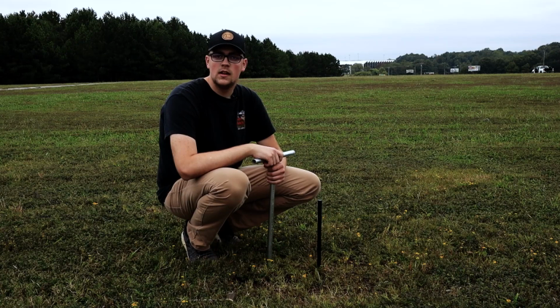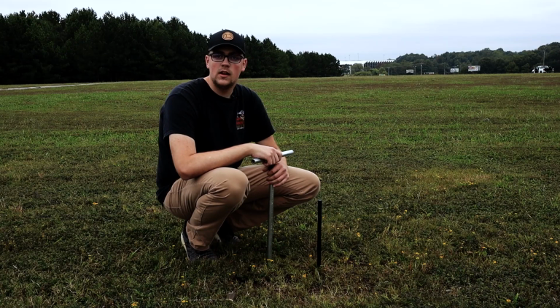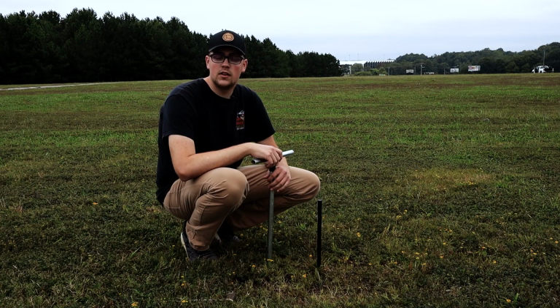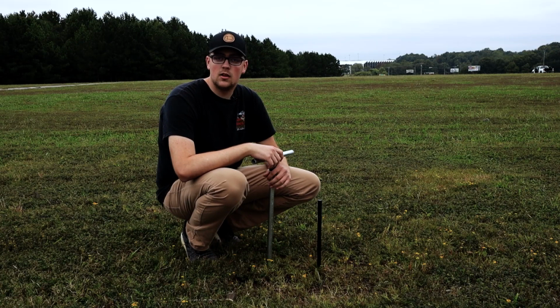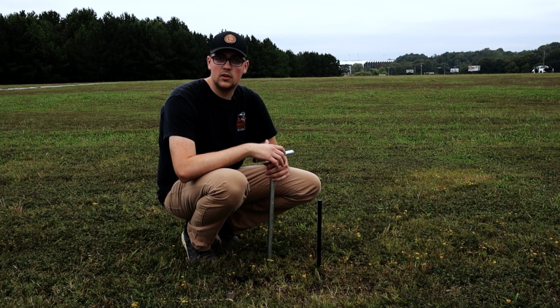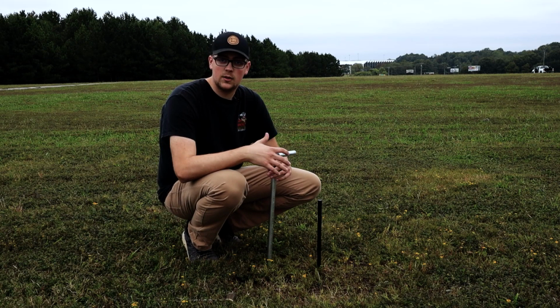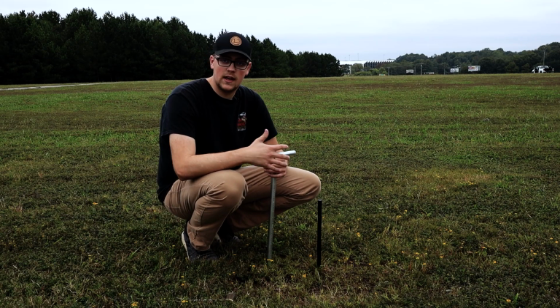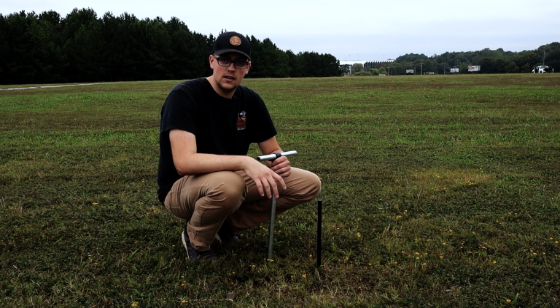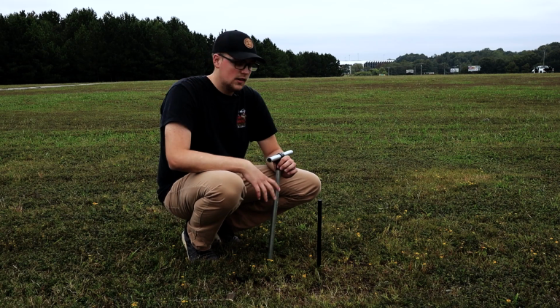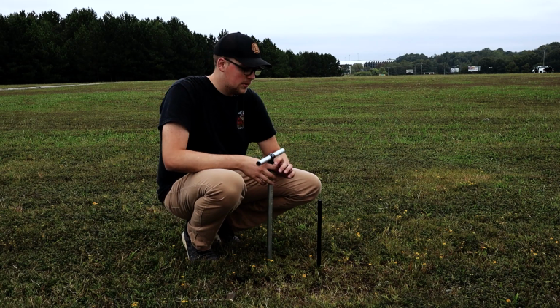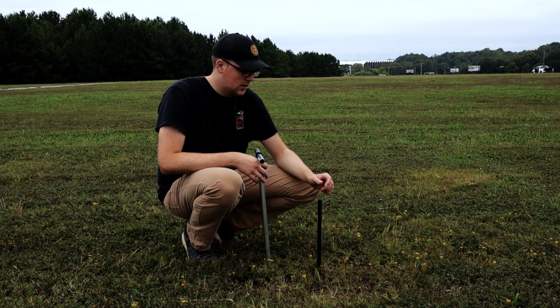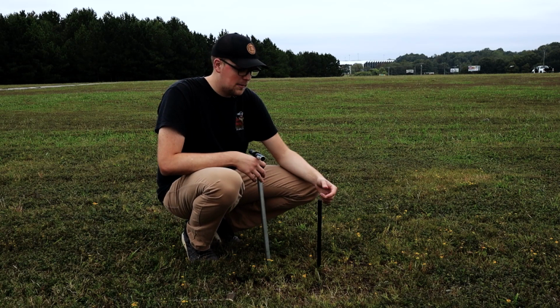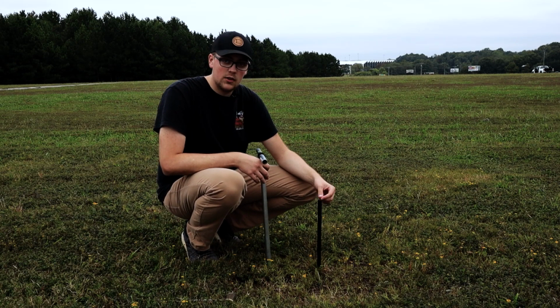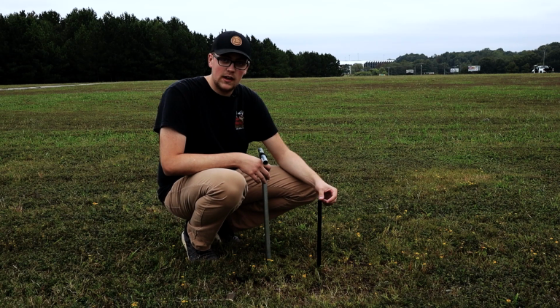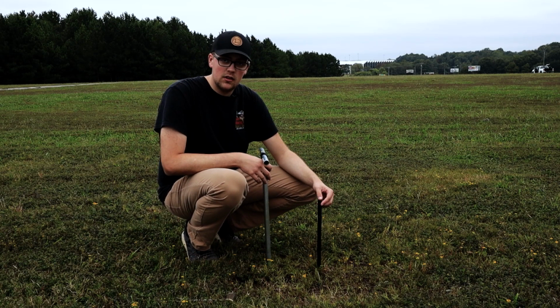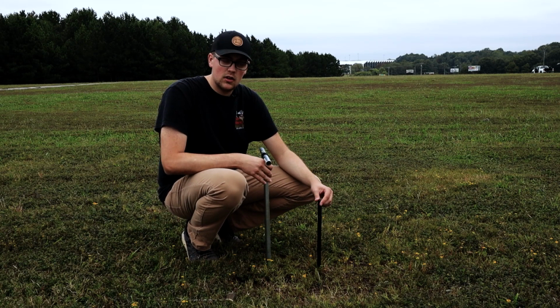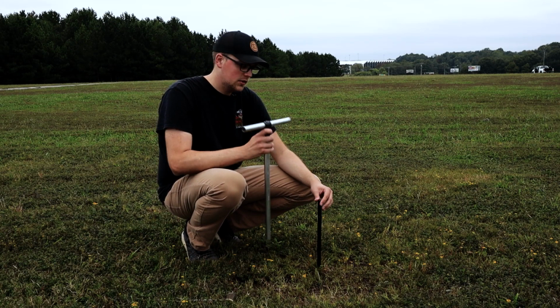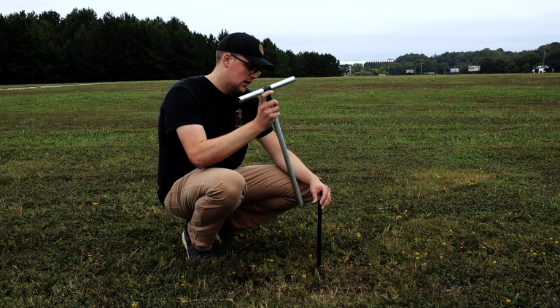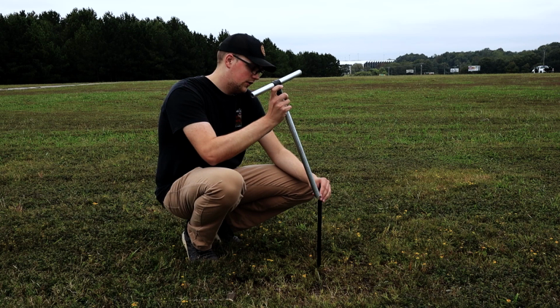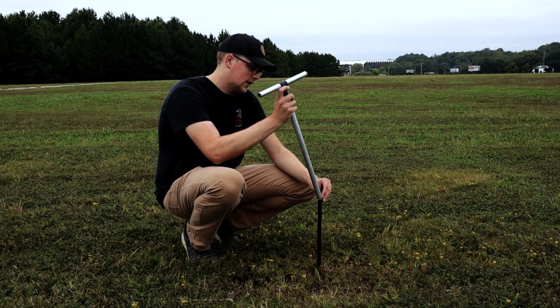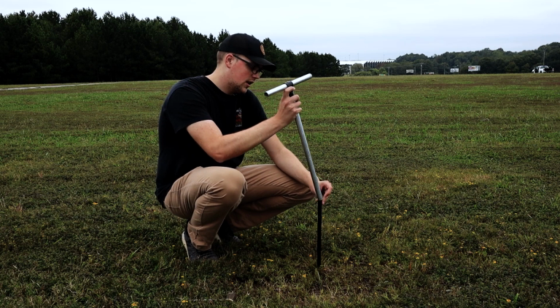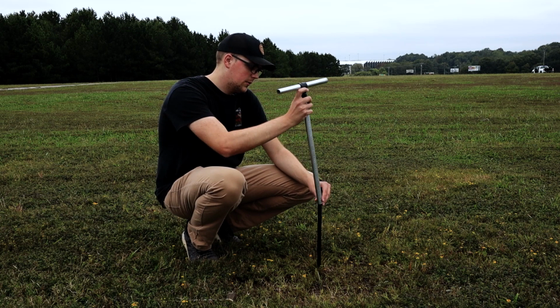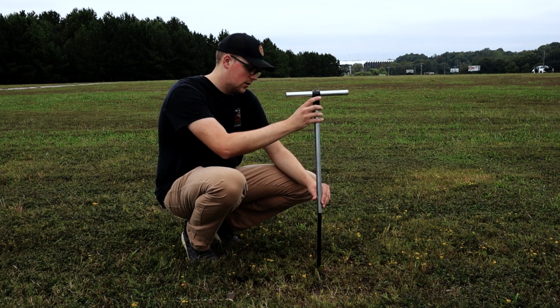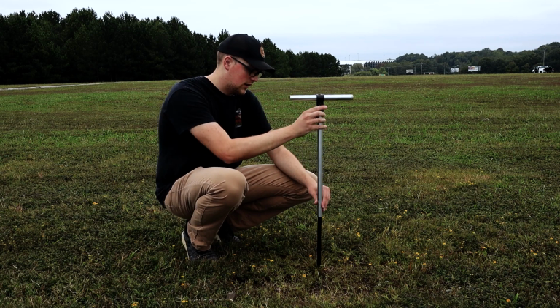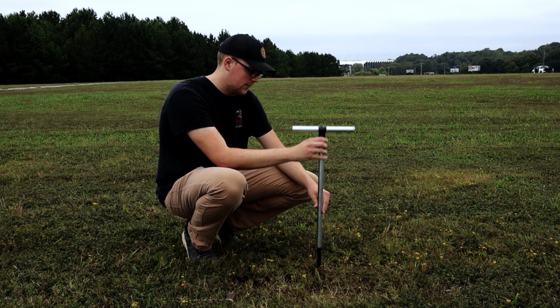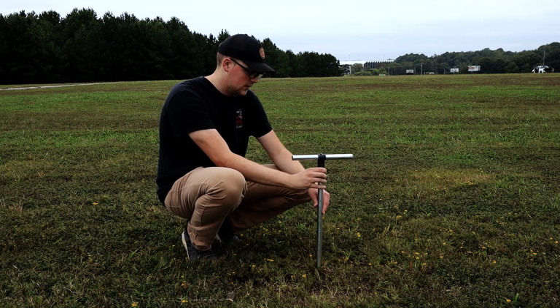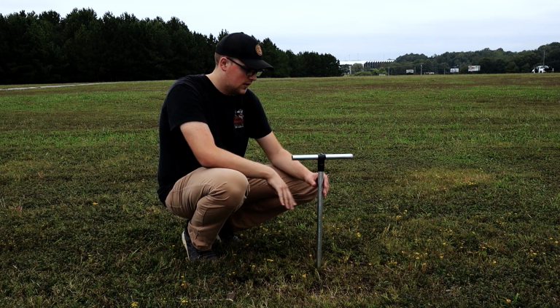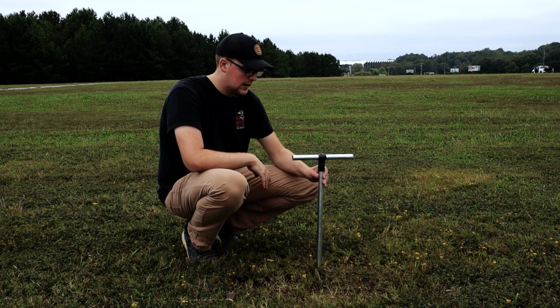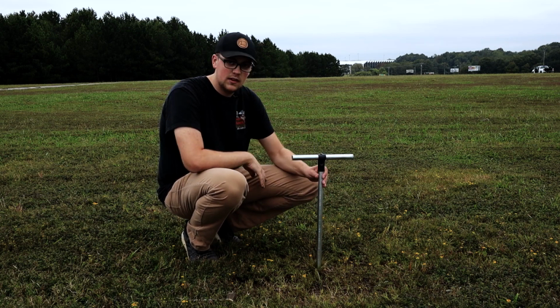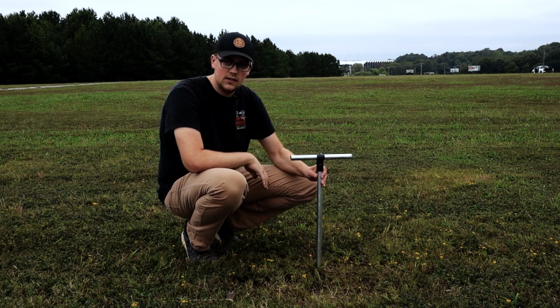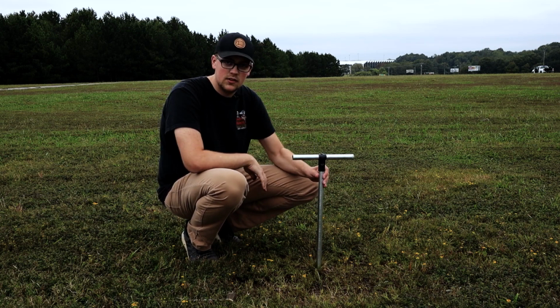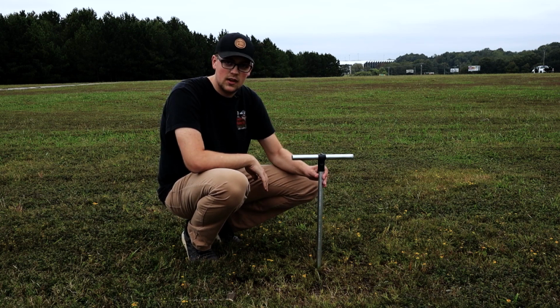If you need to secure a build outside, you can put a metal stake into the ground and then slide the conduit over top of it. This keeps it nice and sturdy.